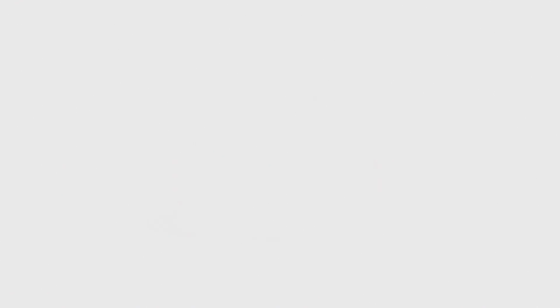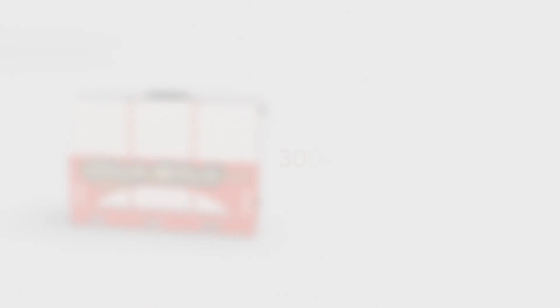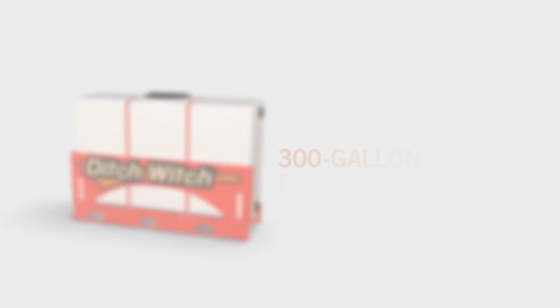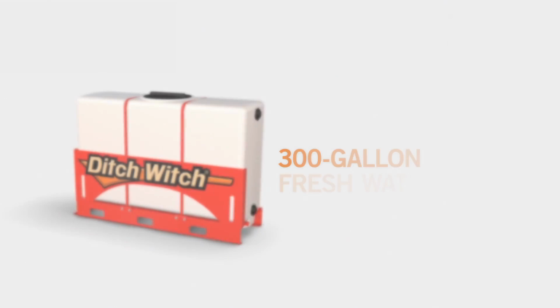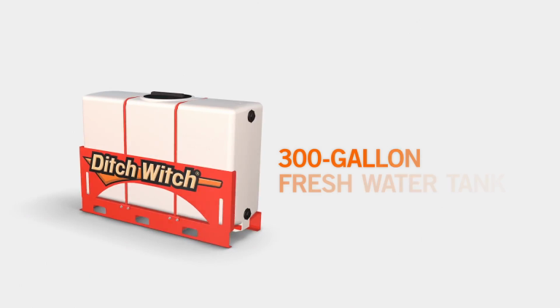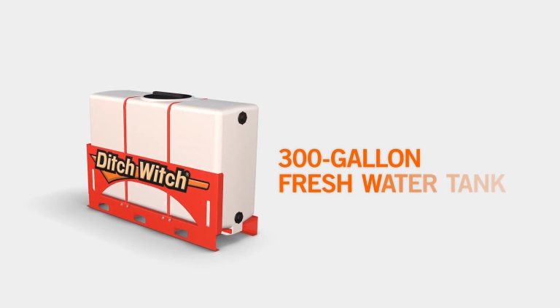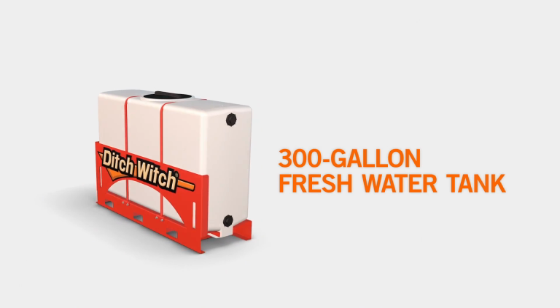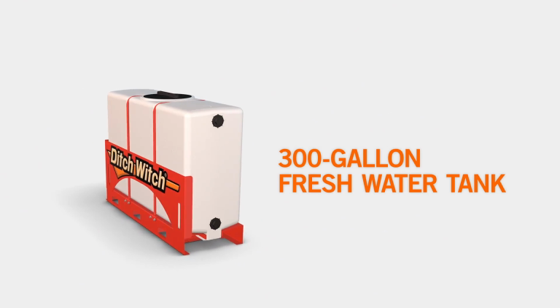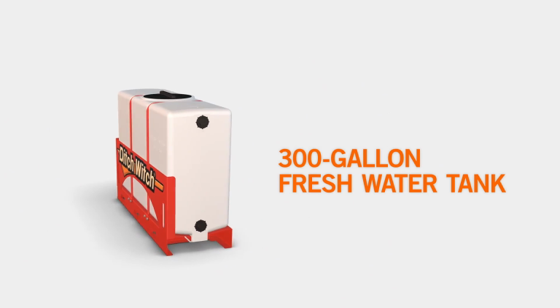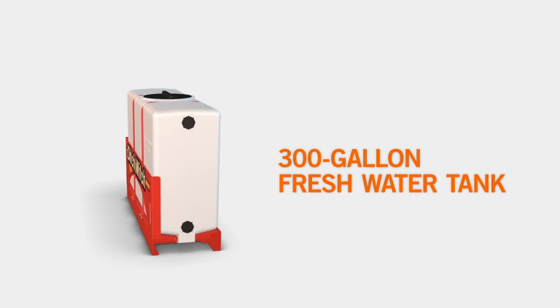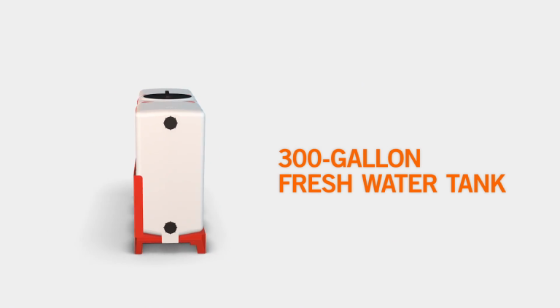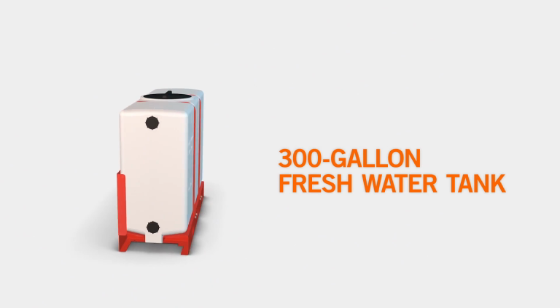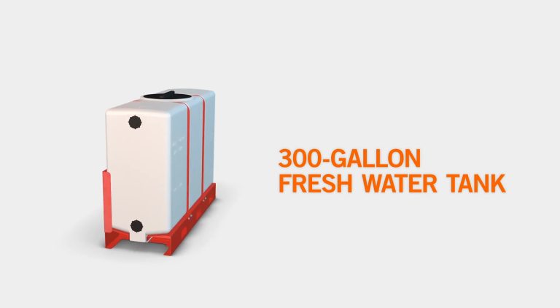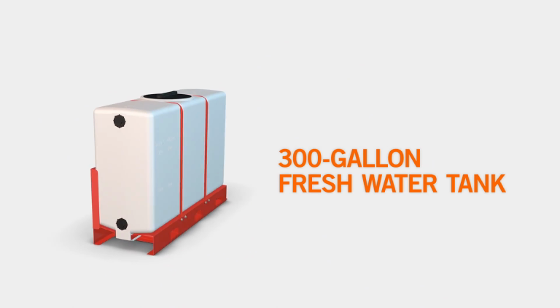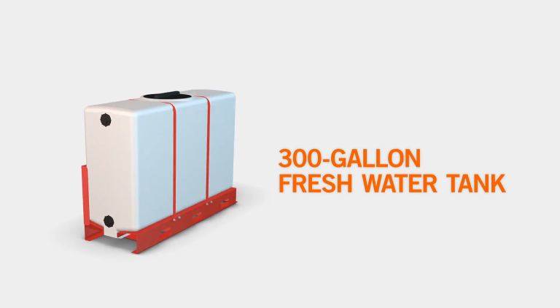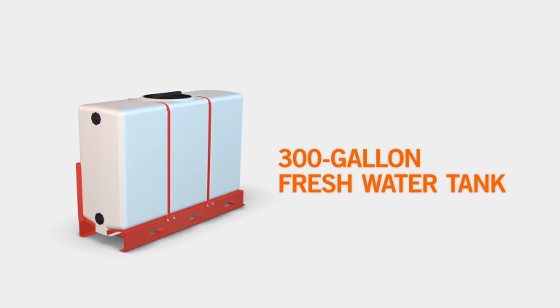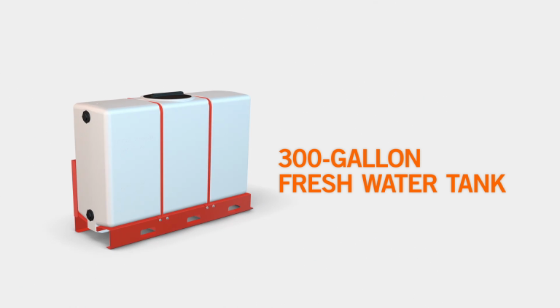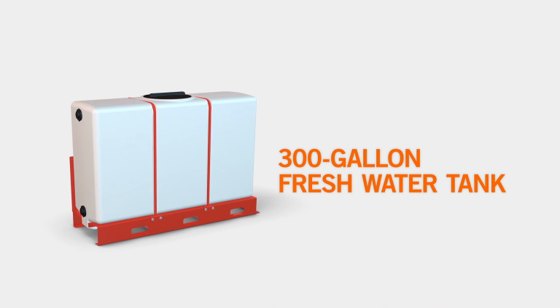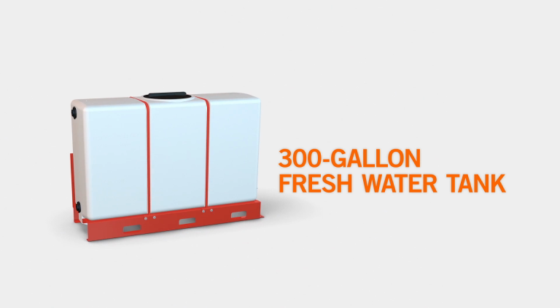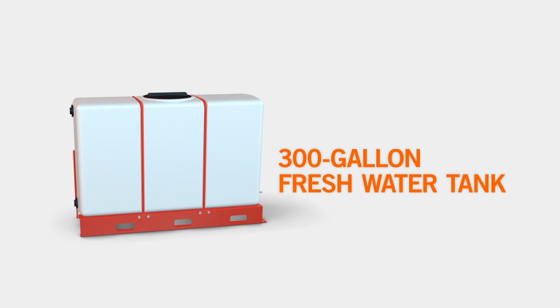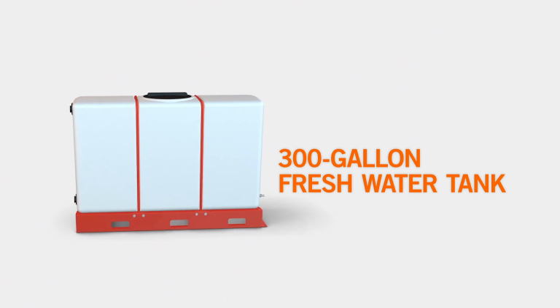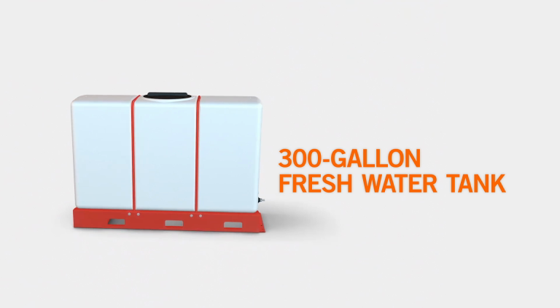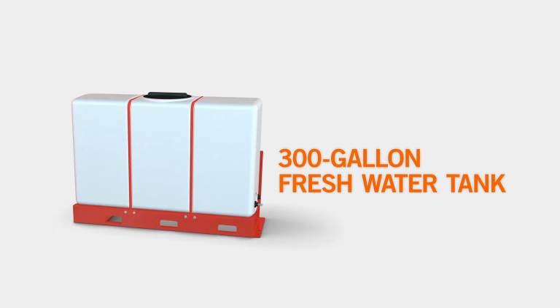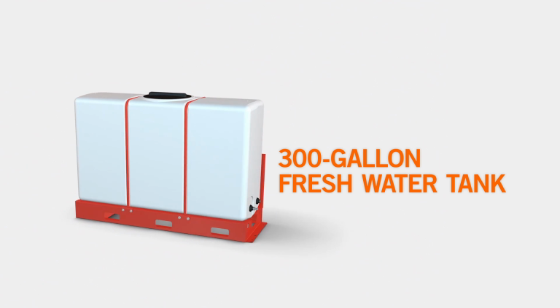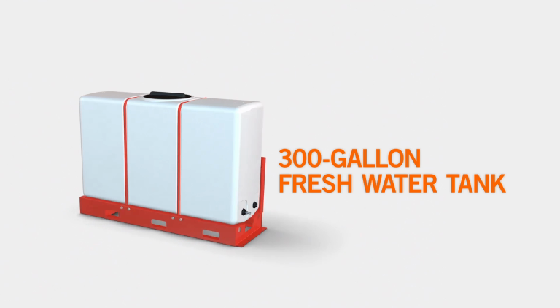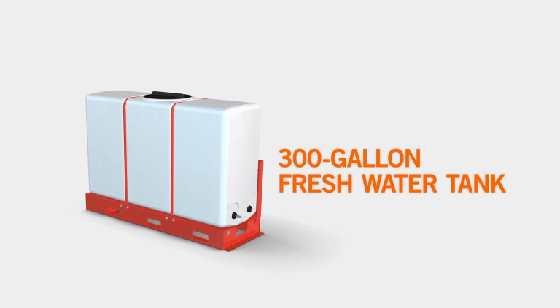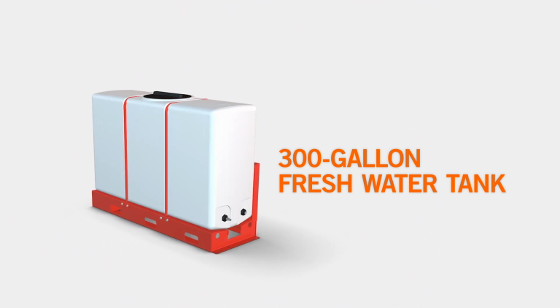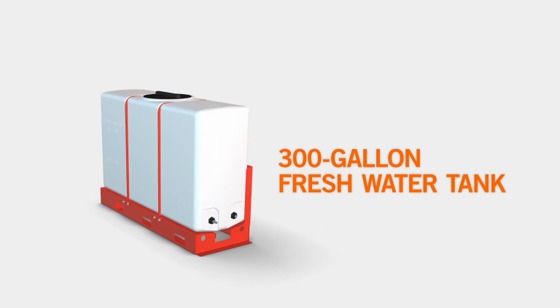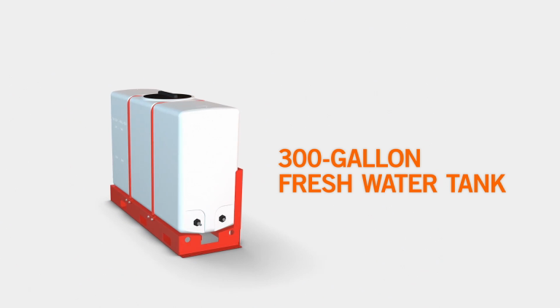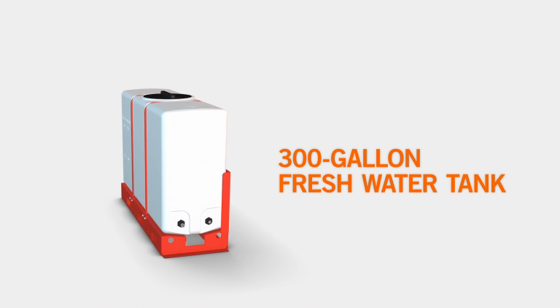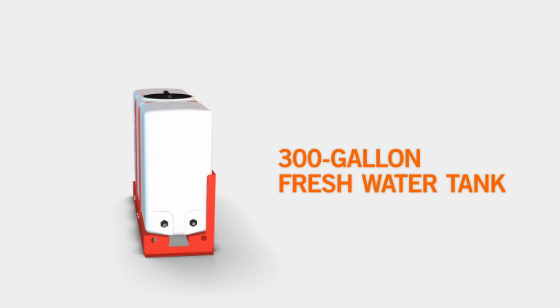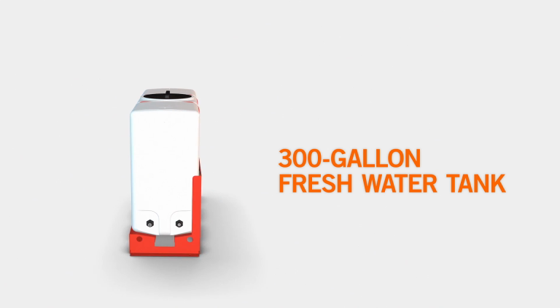The MR90's 300-gallon freshwater tank provides extra water for cleanup and additional fluid to maintain tank fluid capacity.